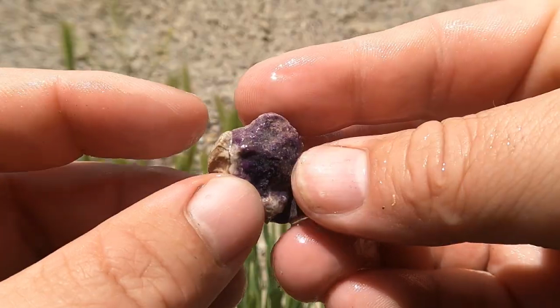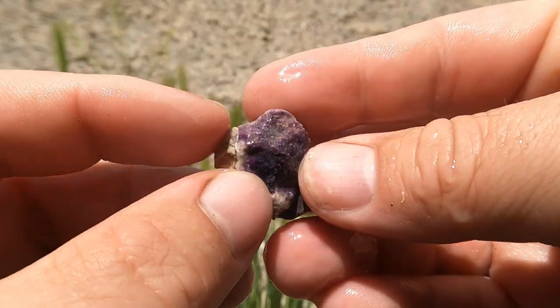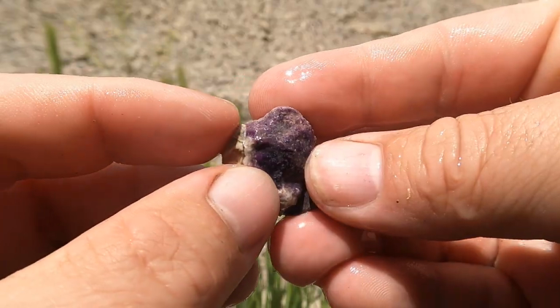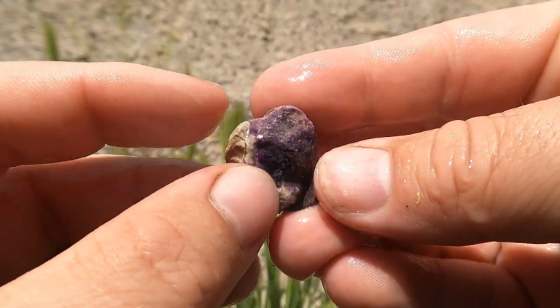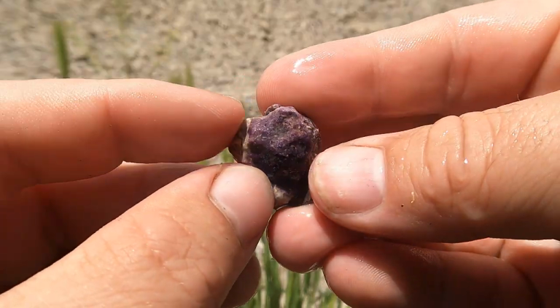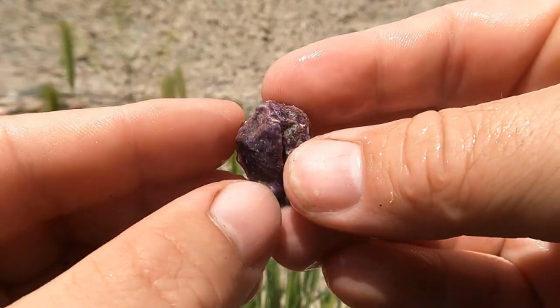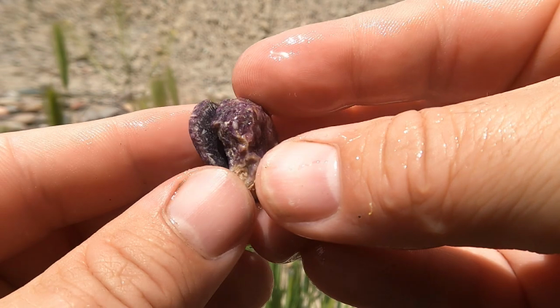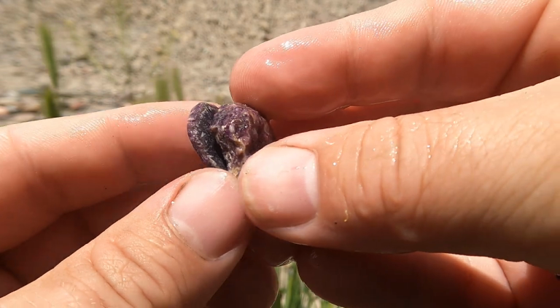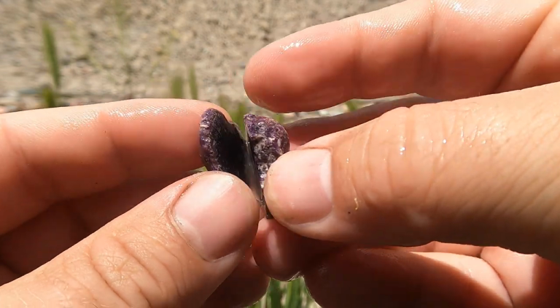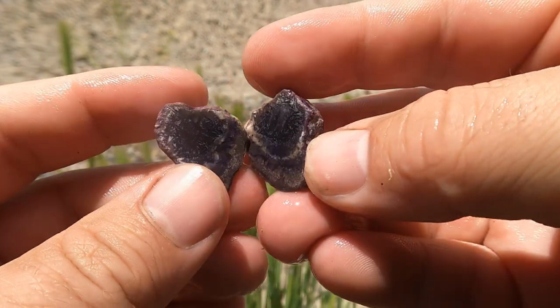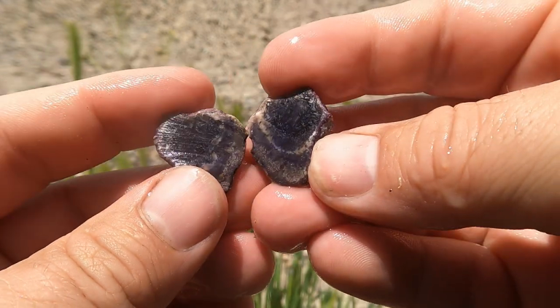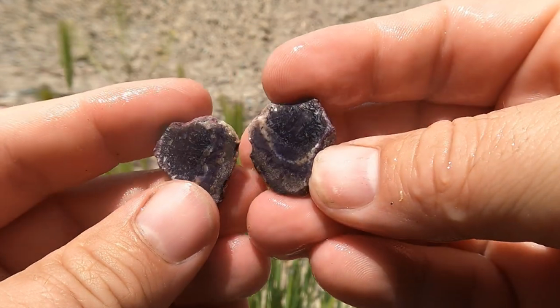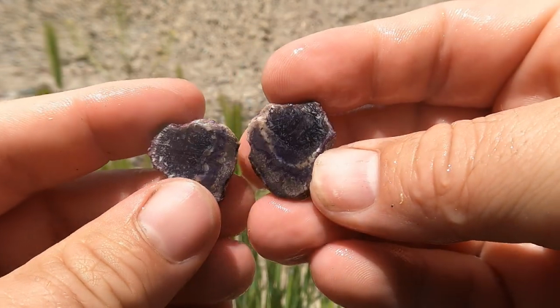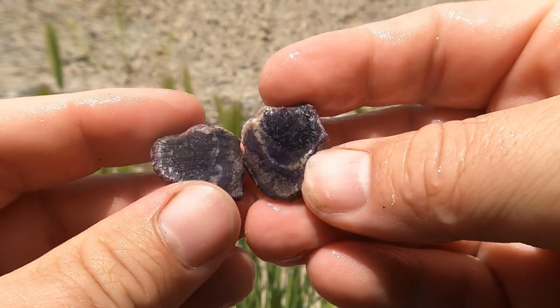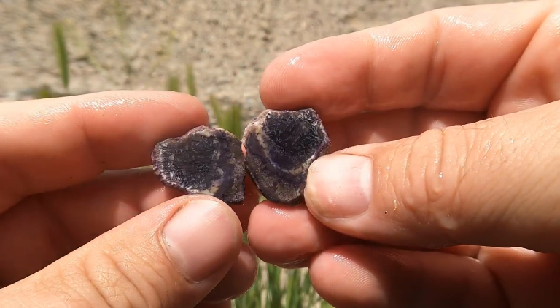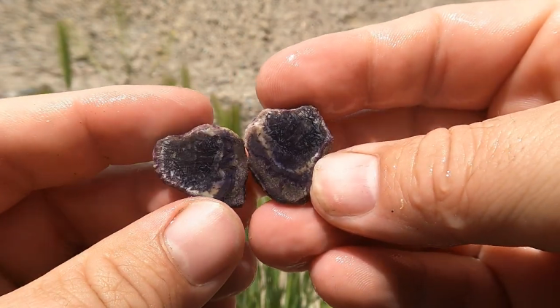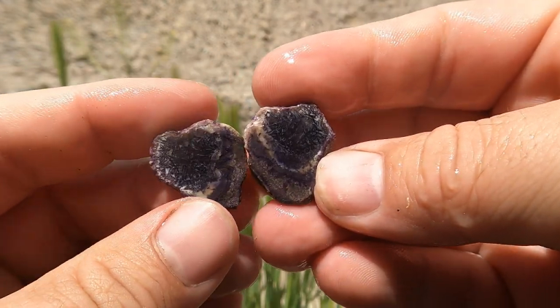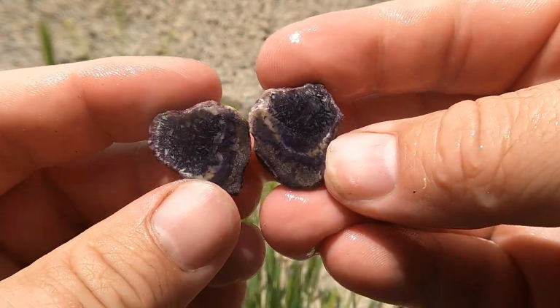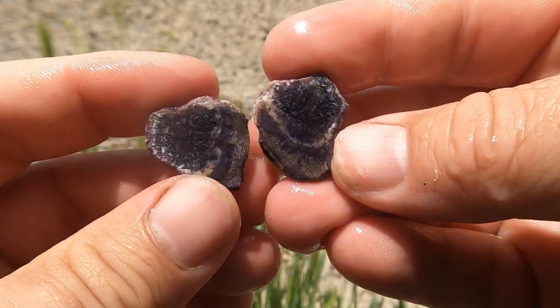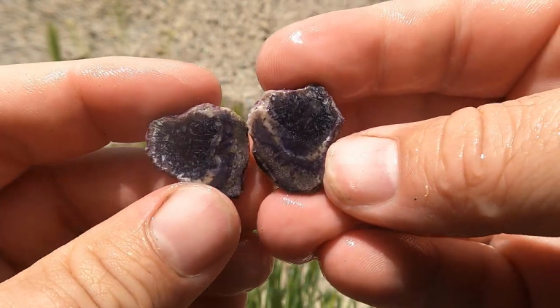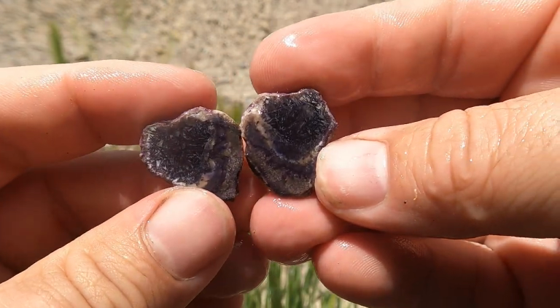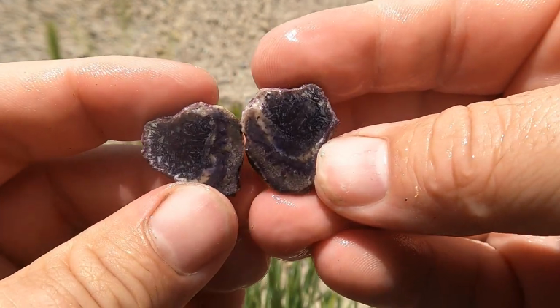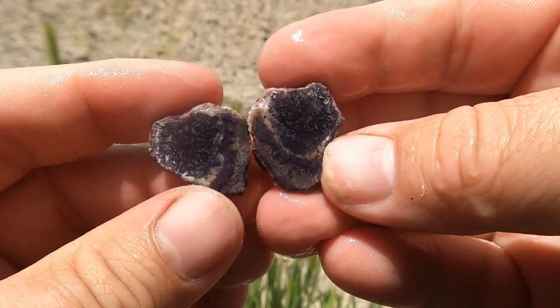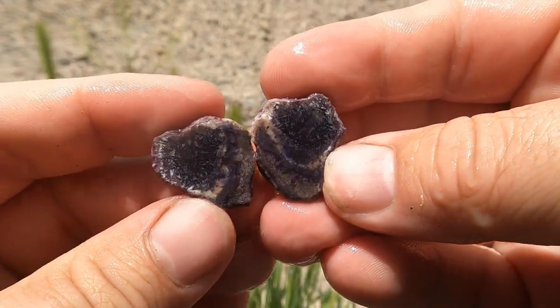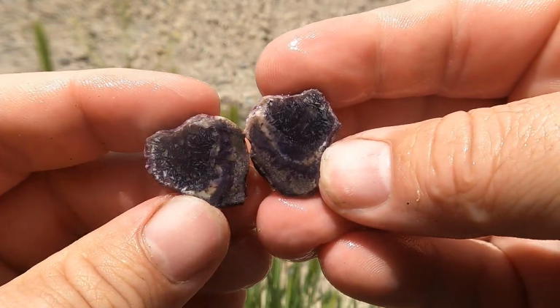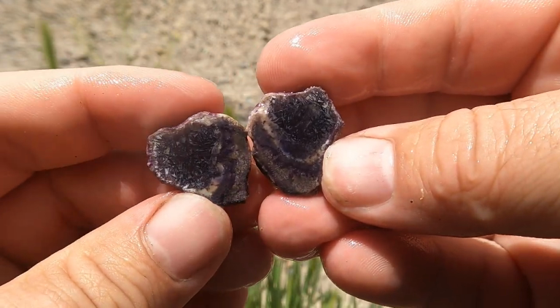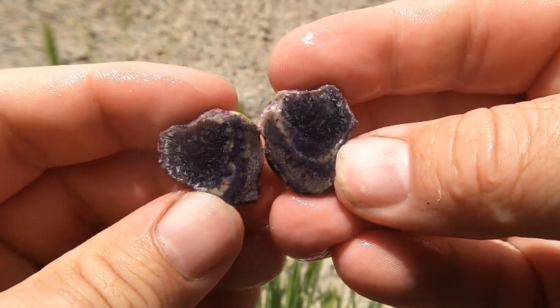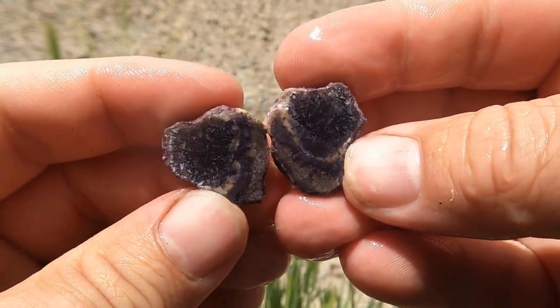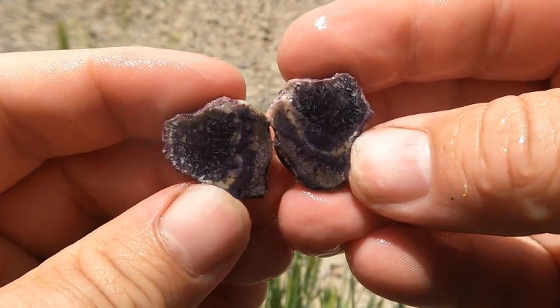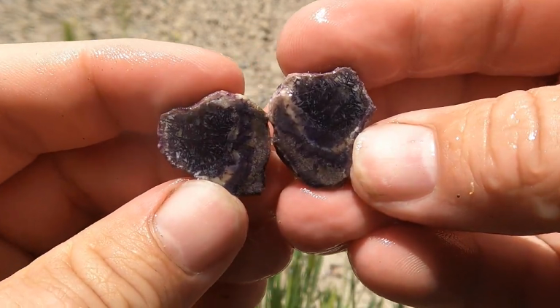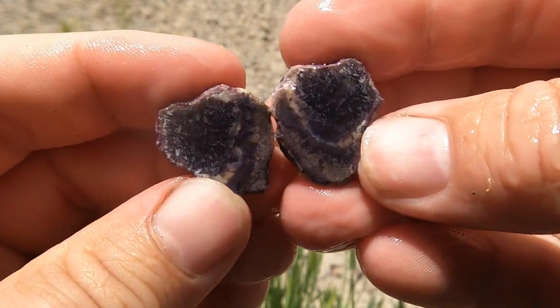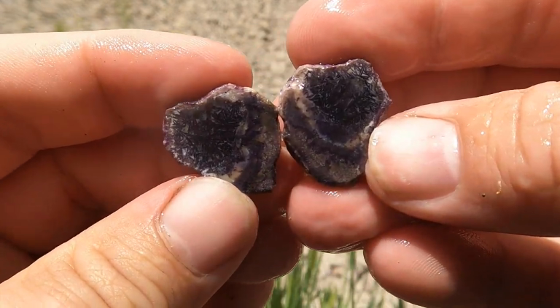A little bit of Bertrandite. Hey, you got a little bit going on in there. That's pretty.